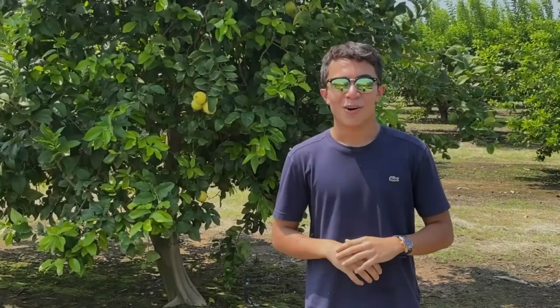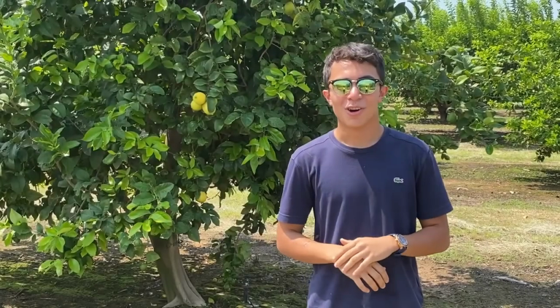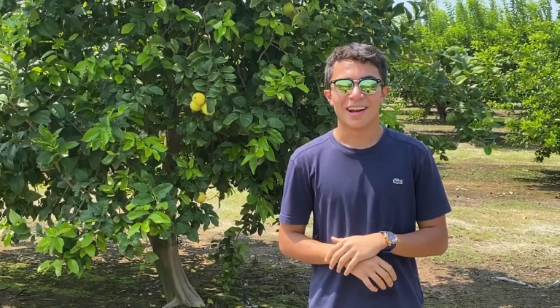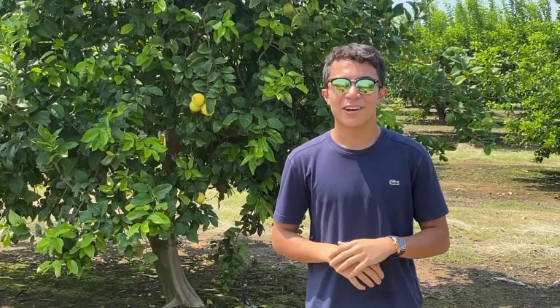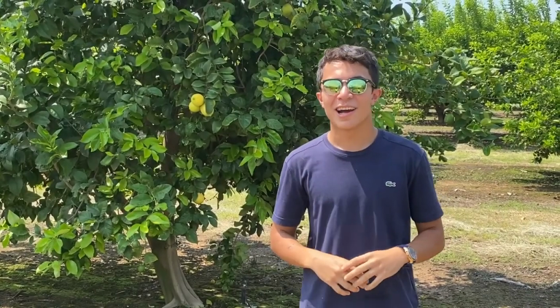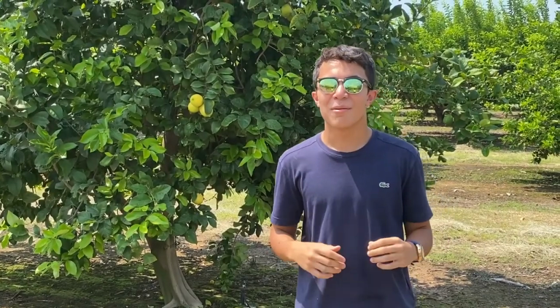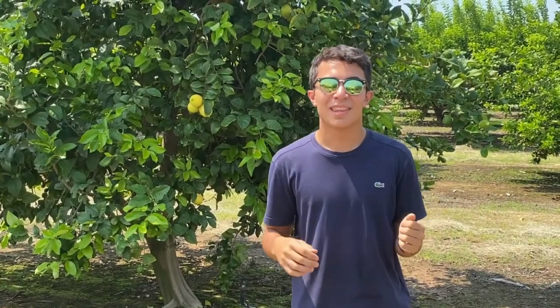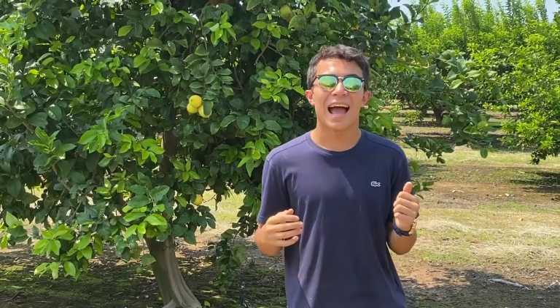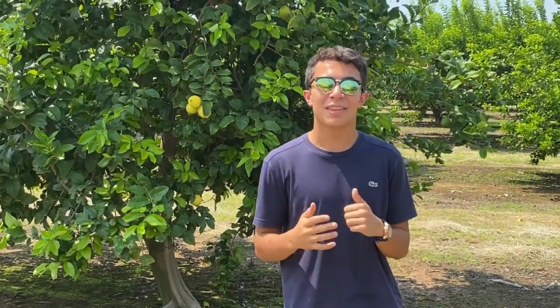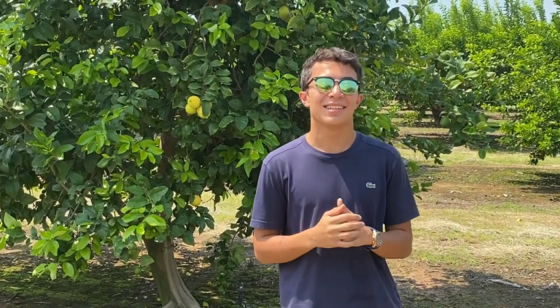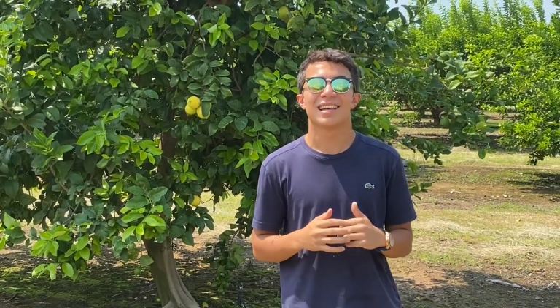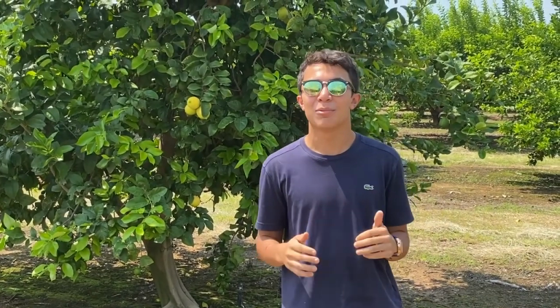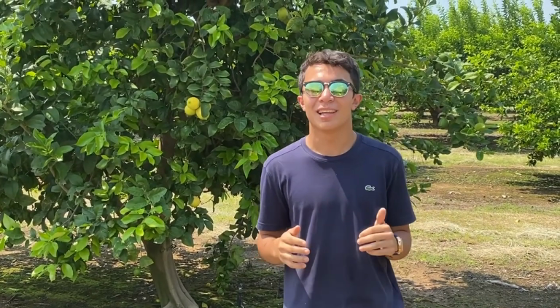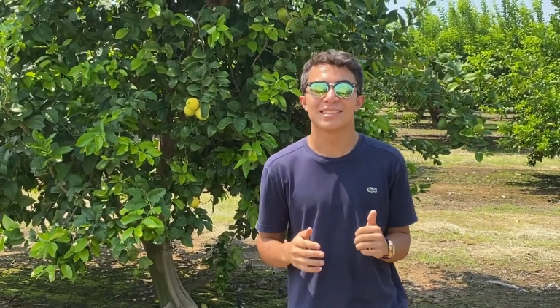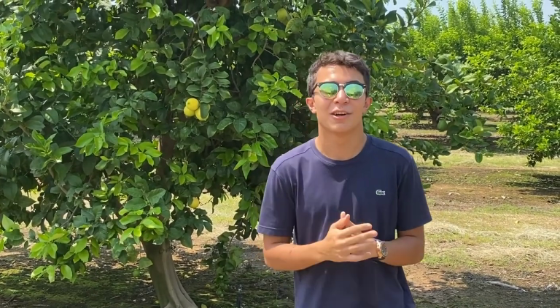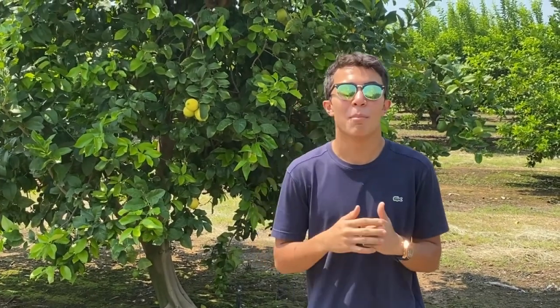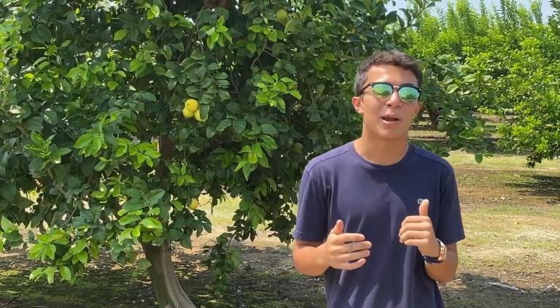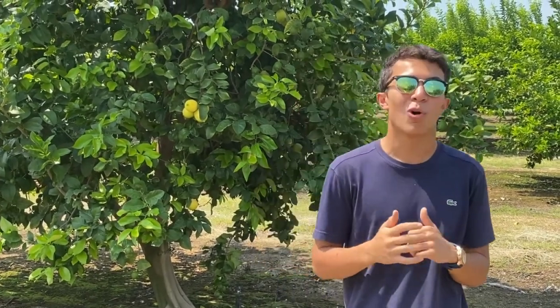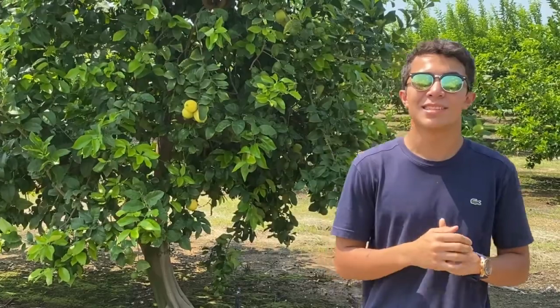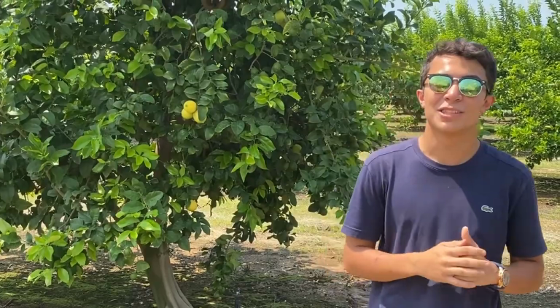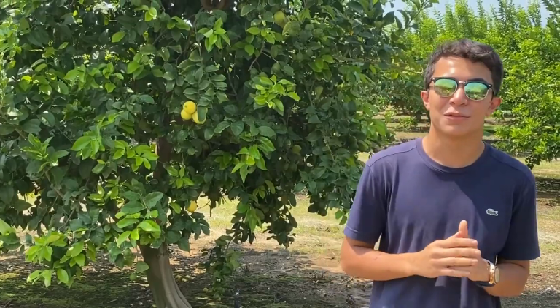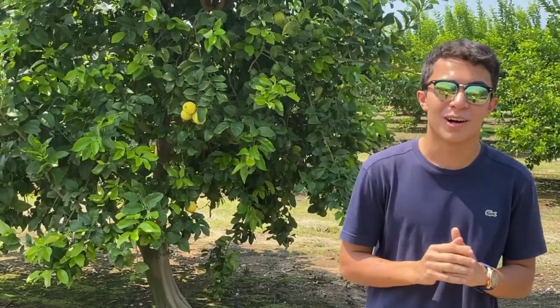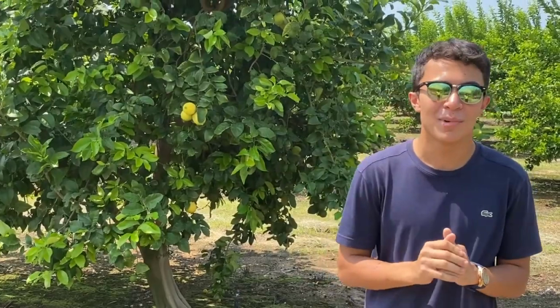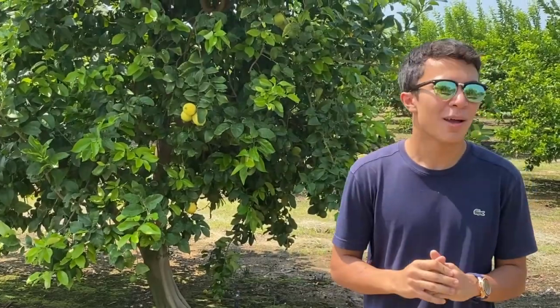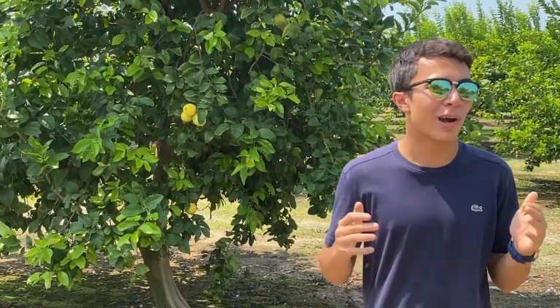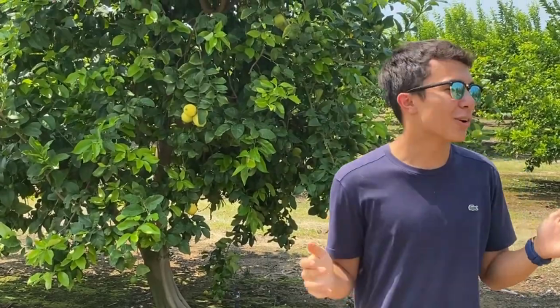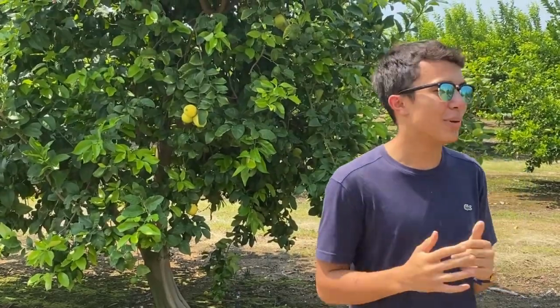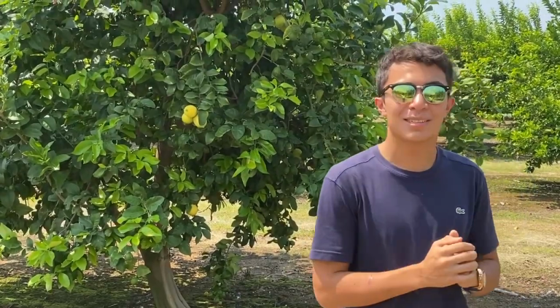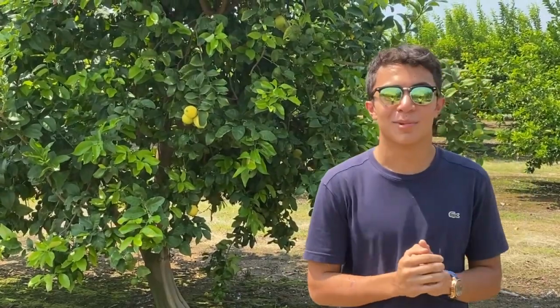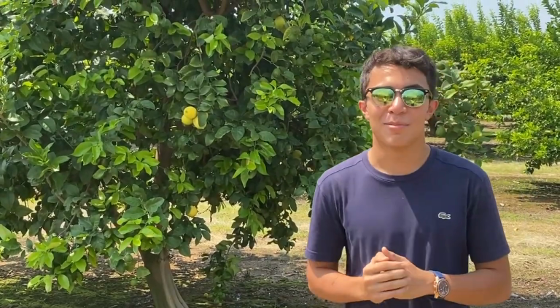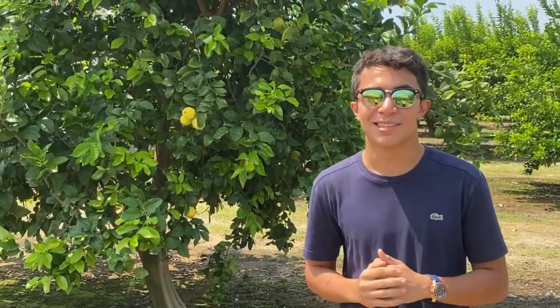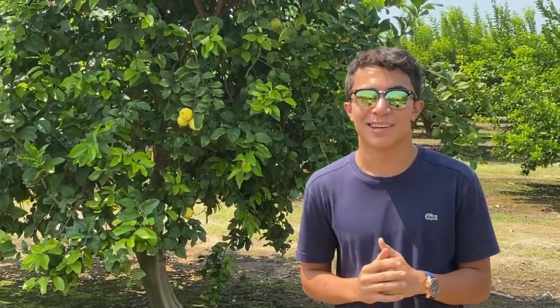Here I am in the Atherton Tablelands at Mount White Citrus Farm. We're going to pick some lemons here.